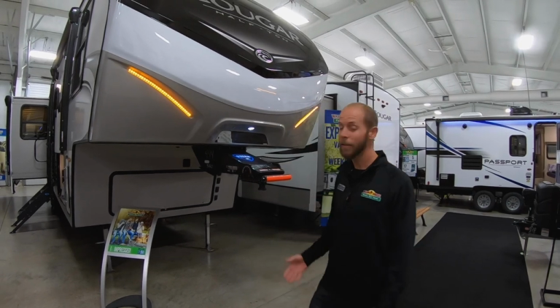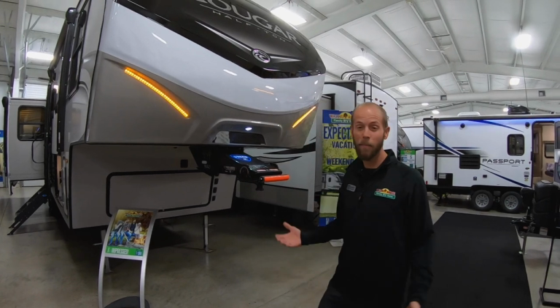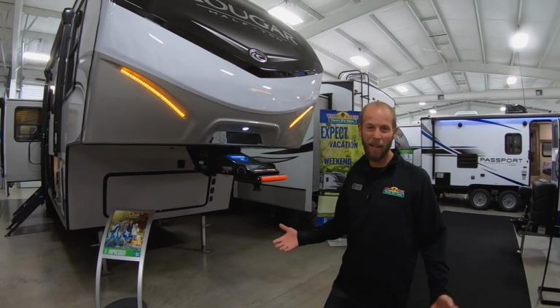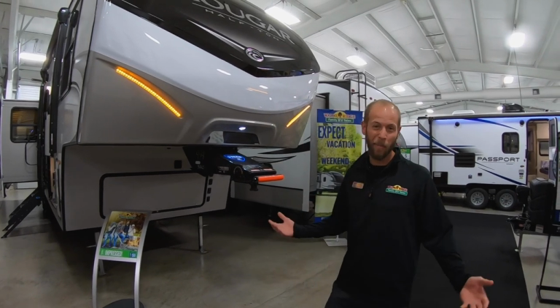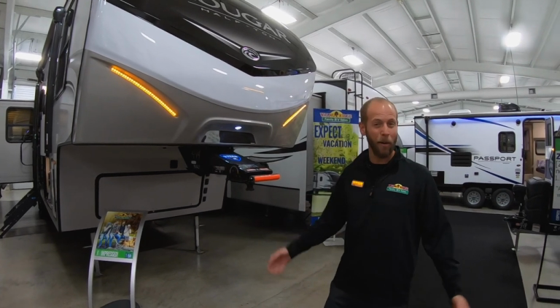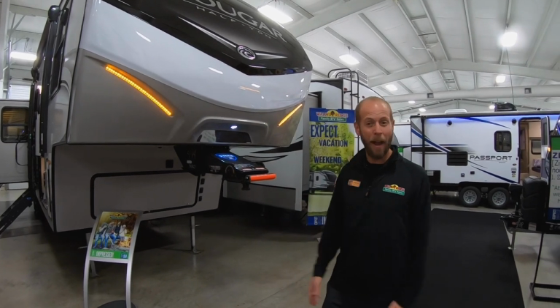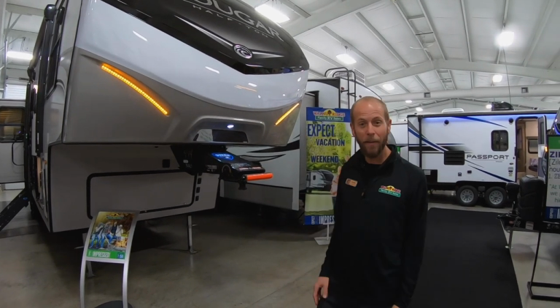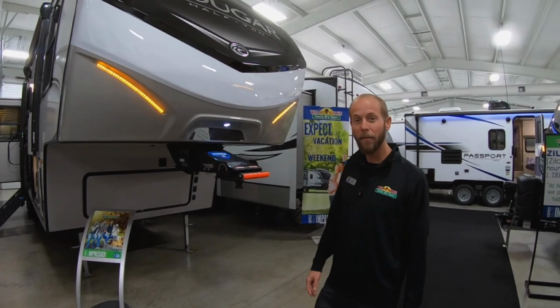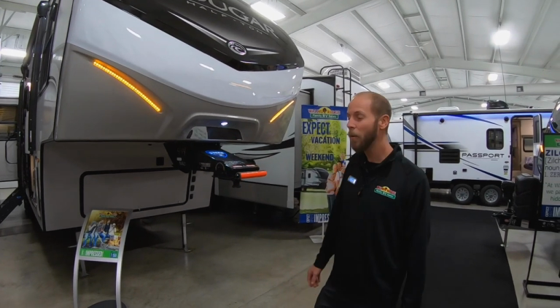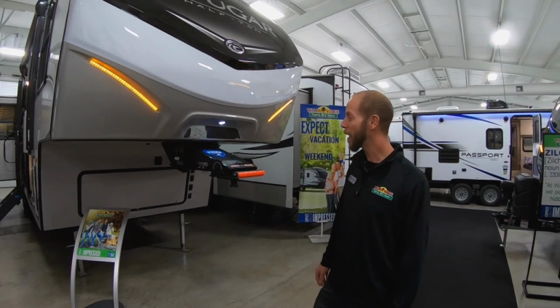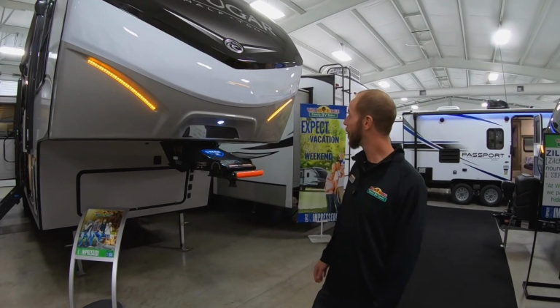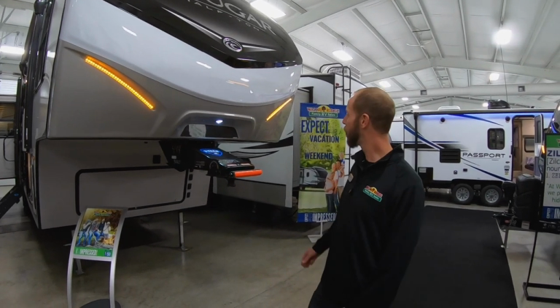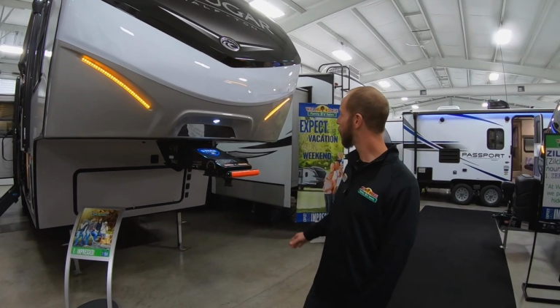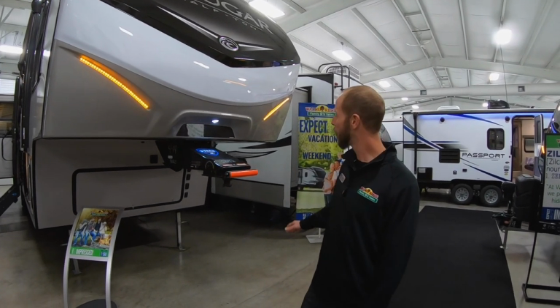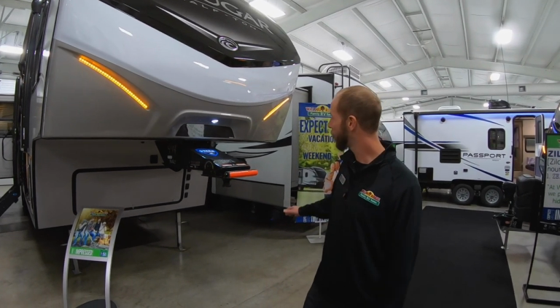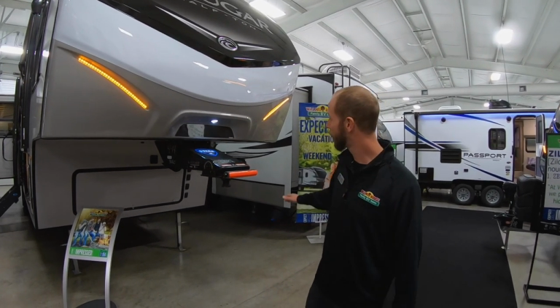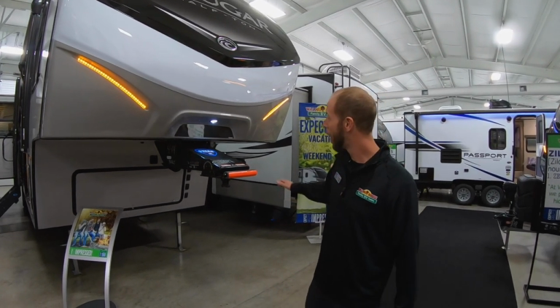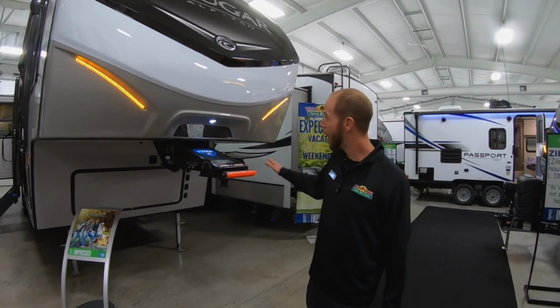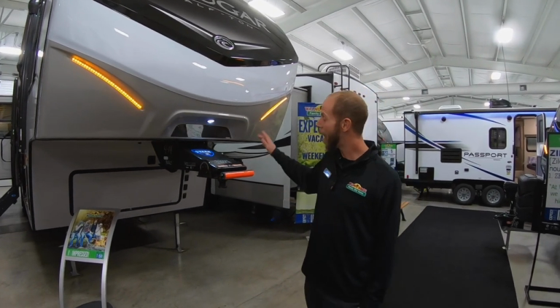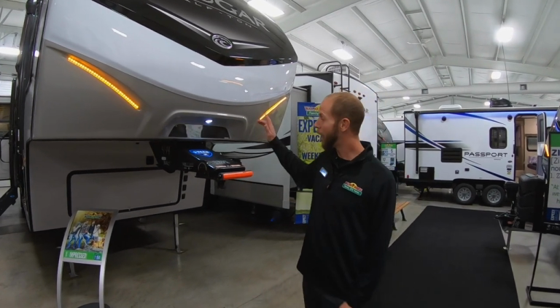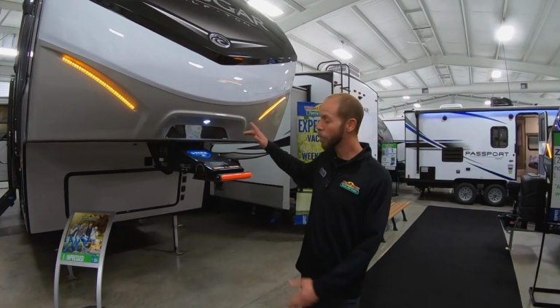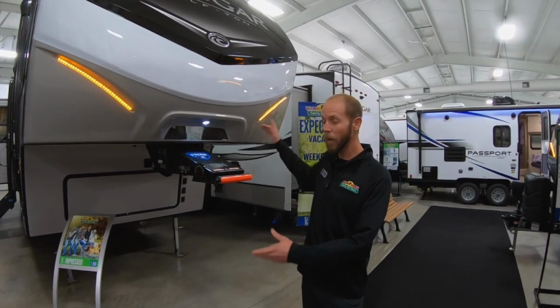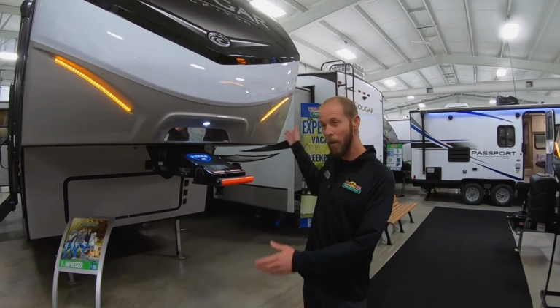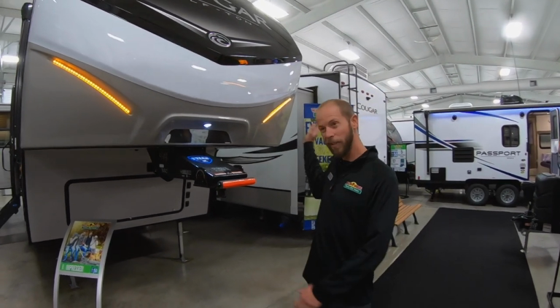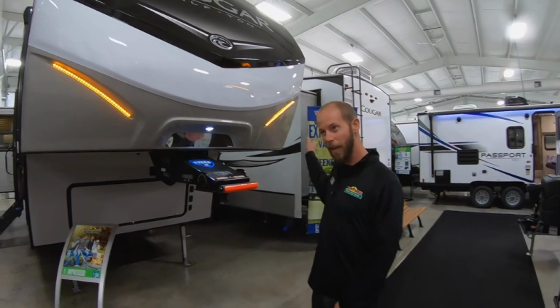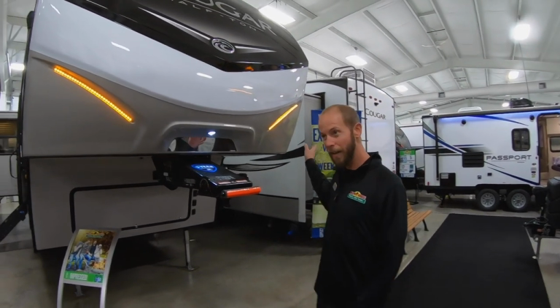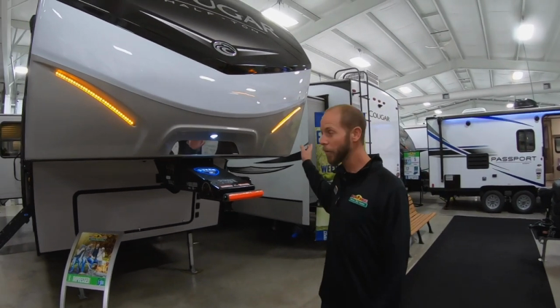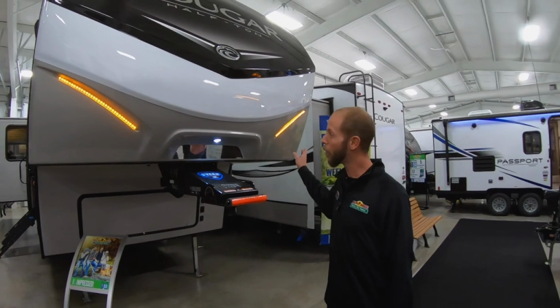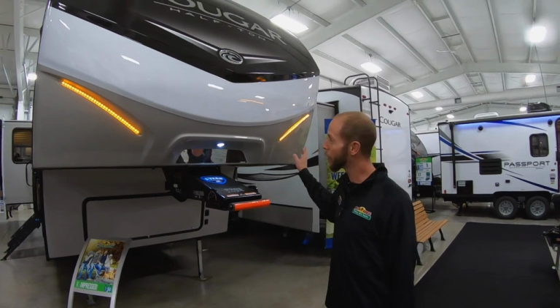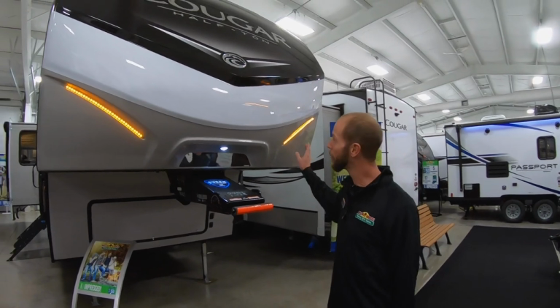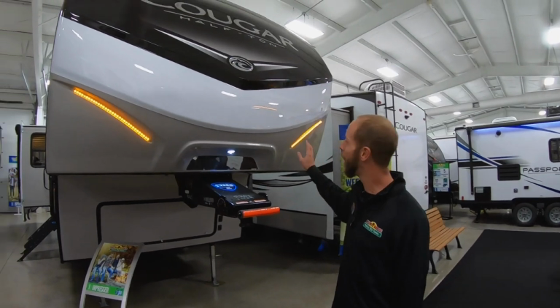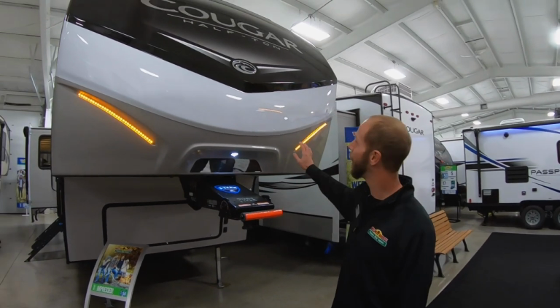I think it's the best bigger half-ton floor plan that Cougar produces. Two big opposing slides — wardrobe slides.